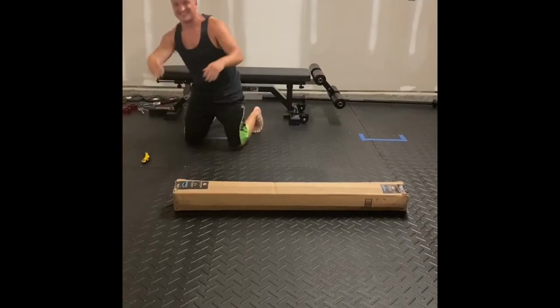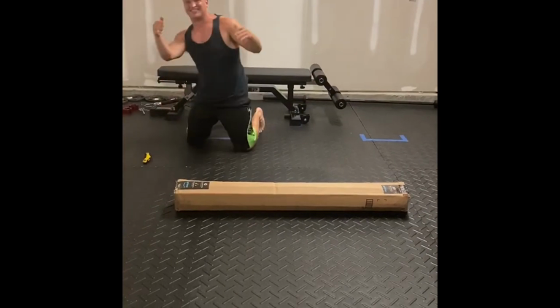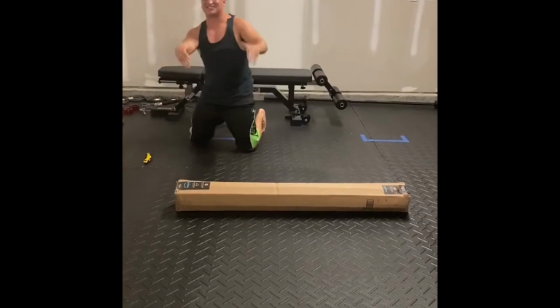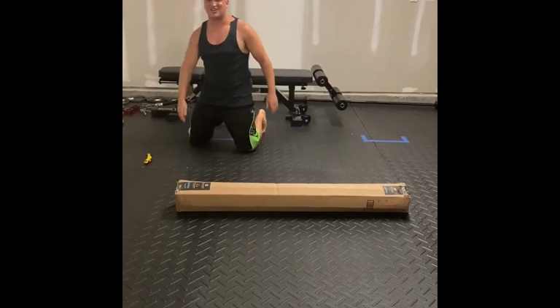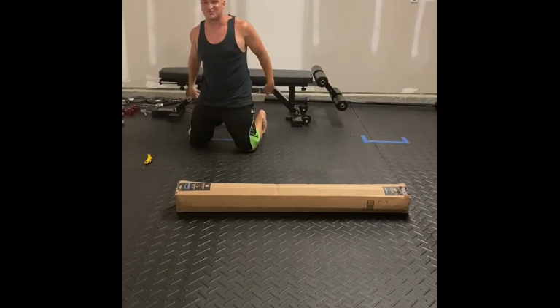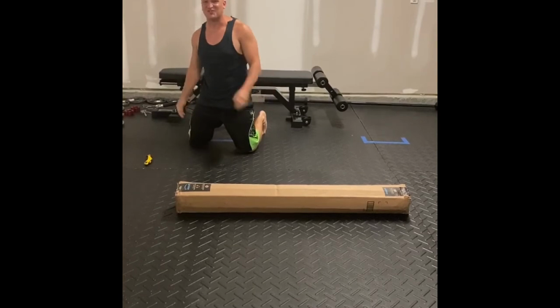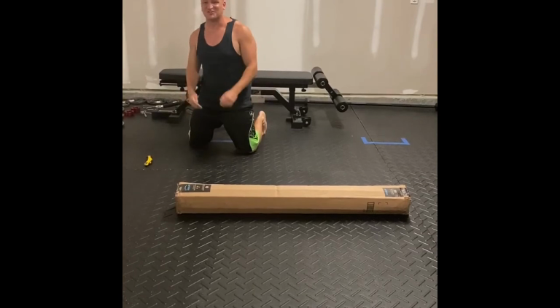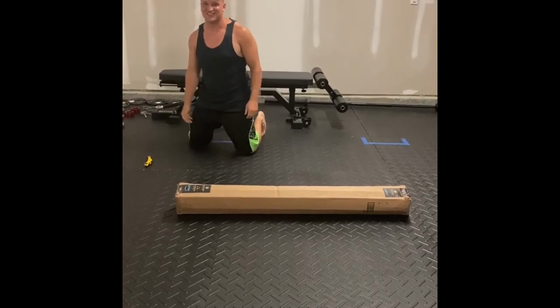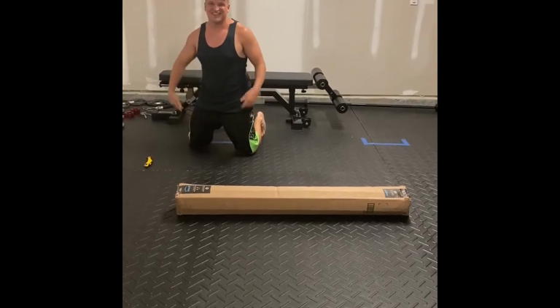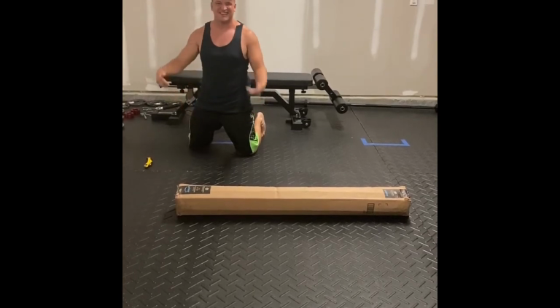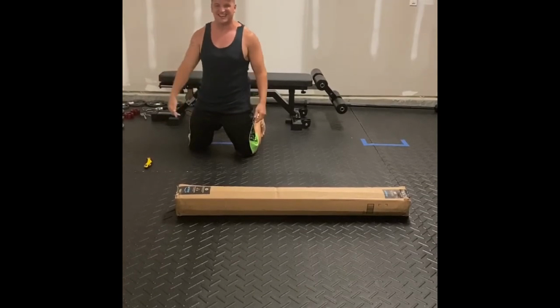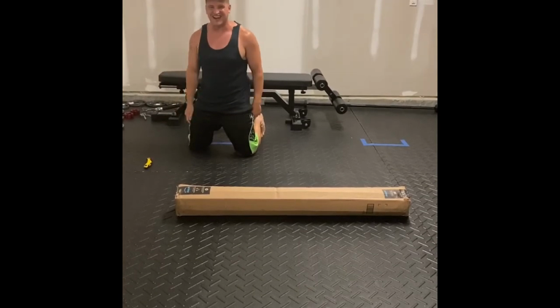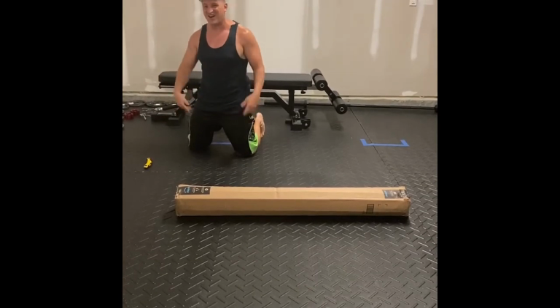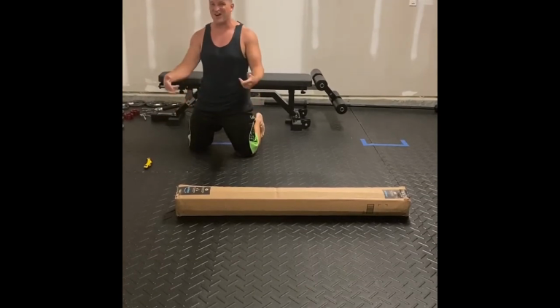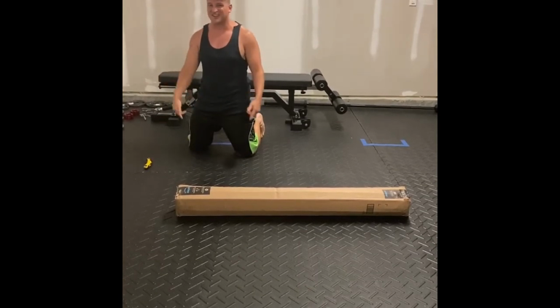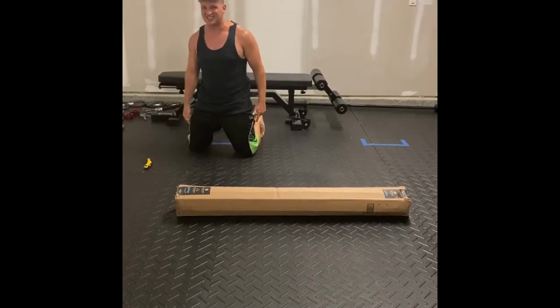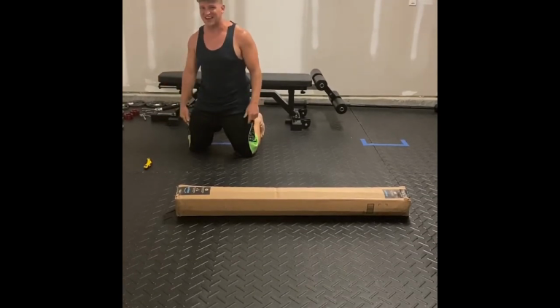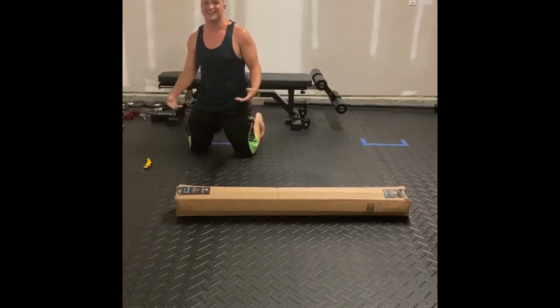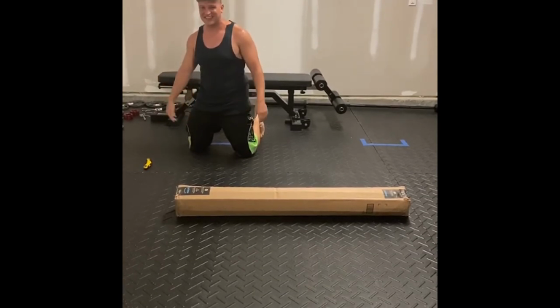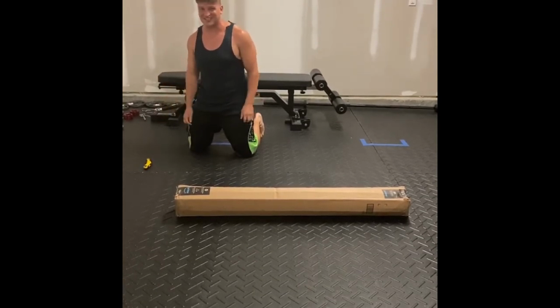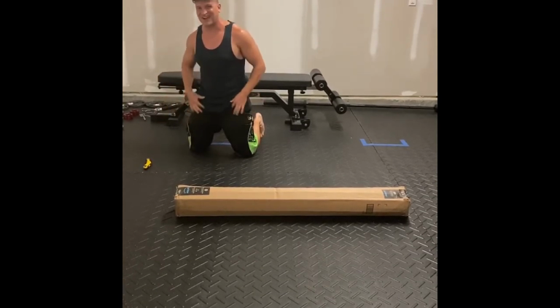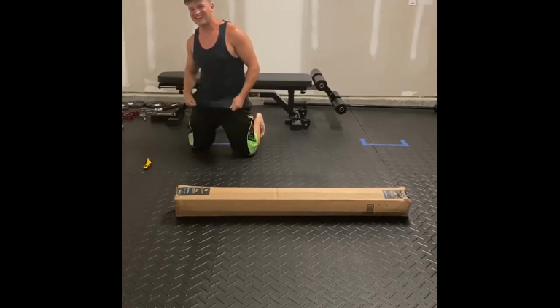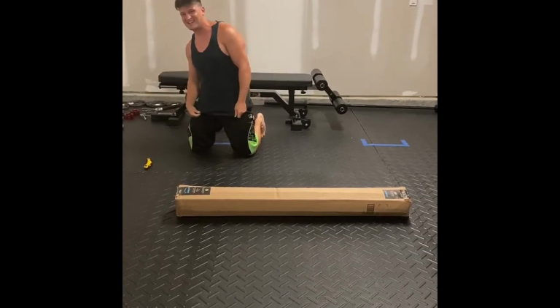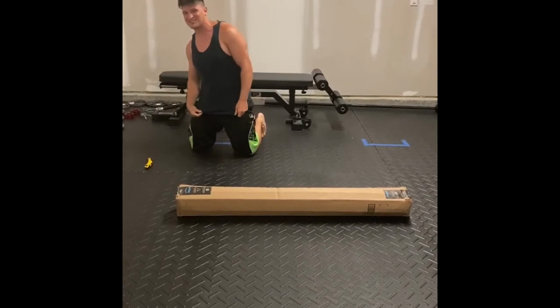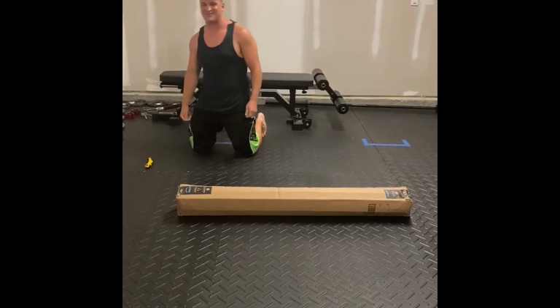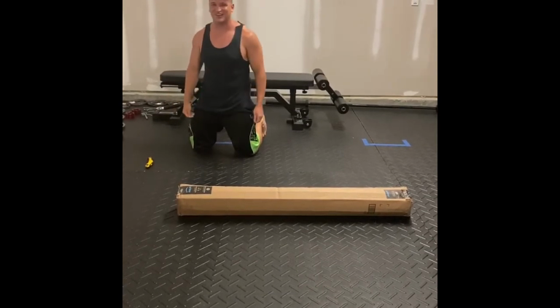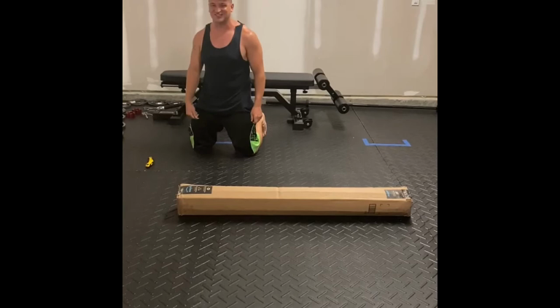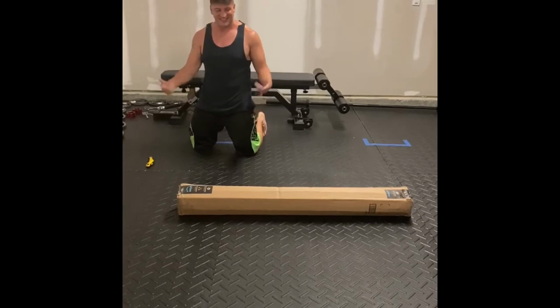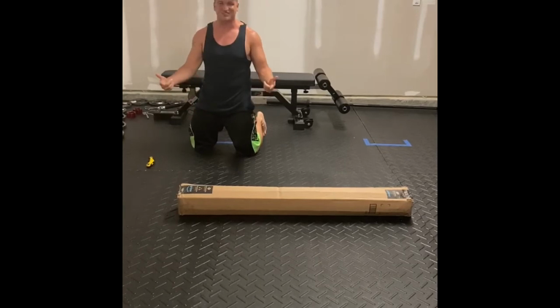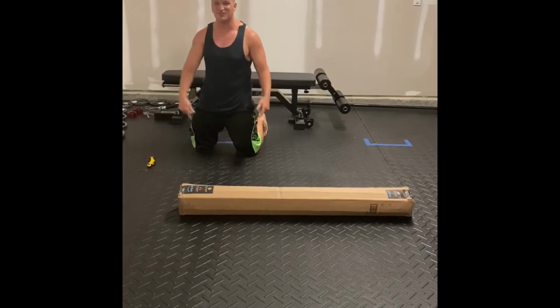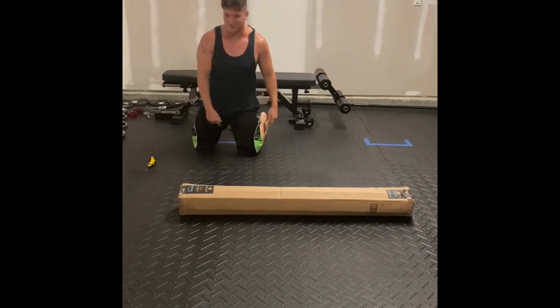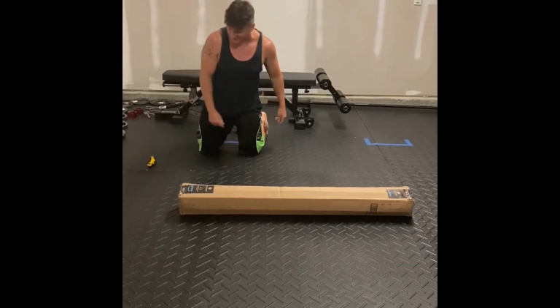This is Tony's Reviews. Late at night, already showered, that's right, in pajama clothes — let's review some stuff.